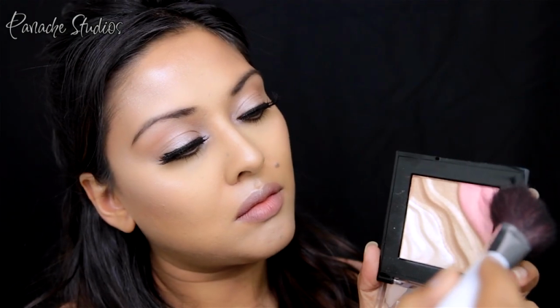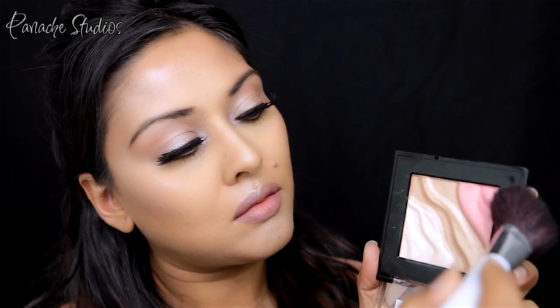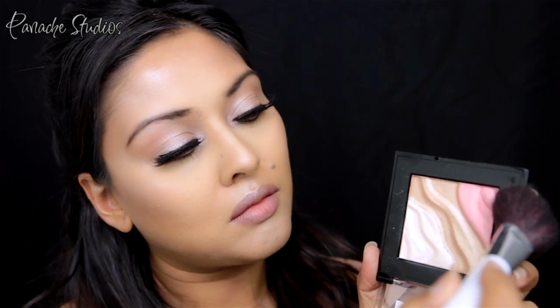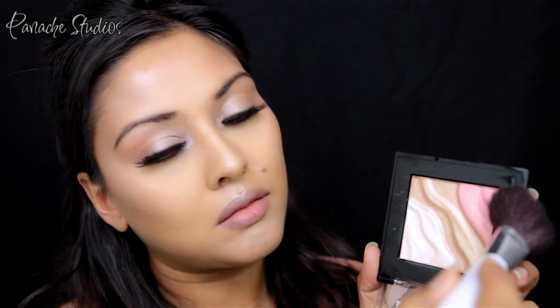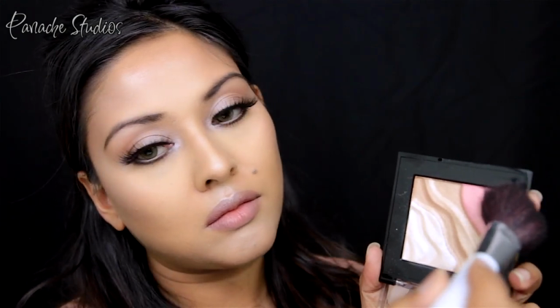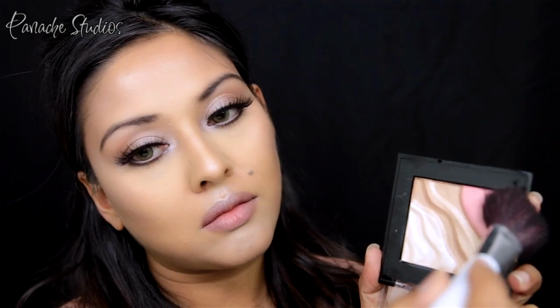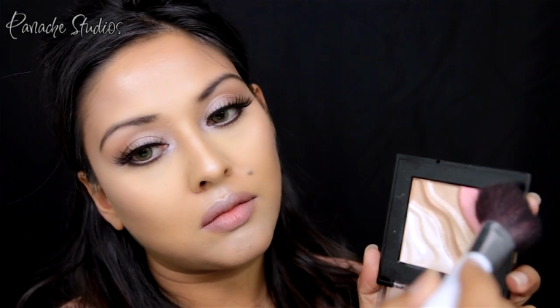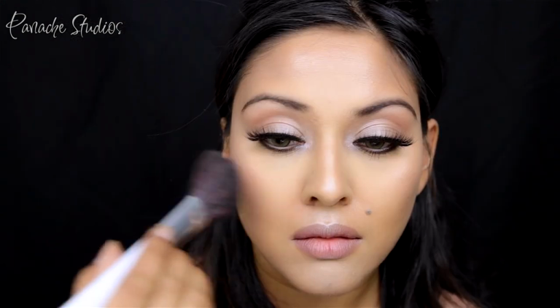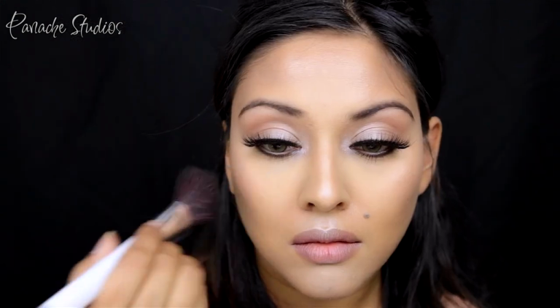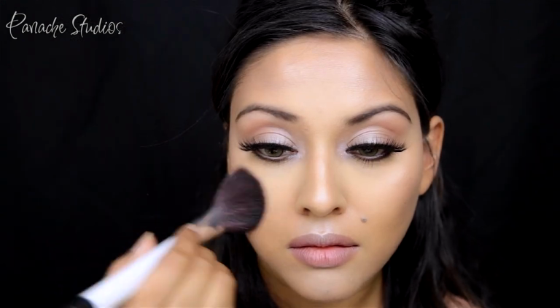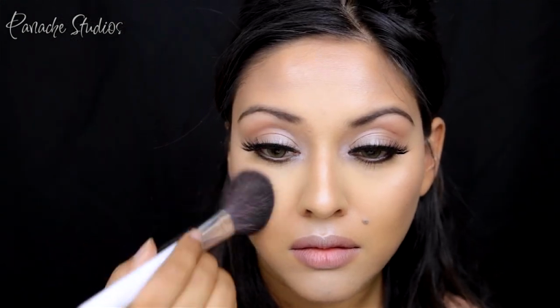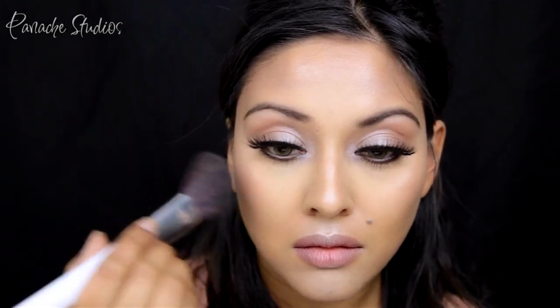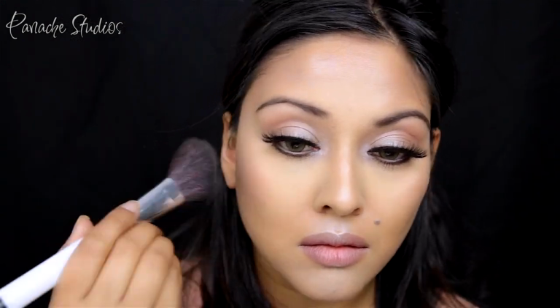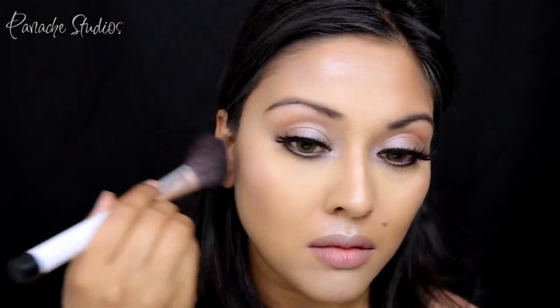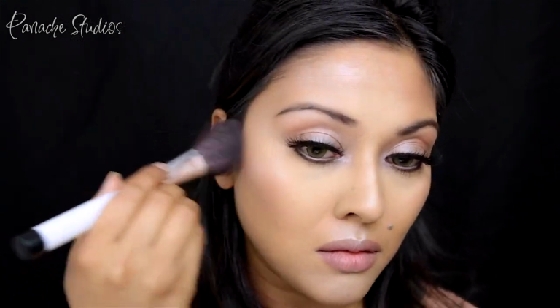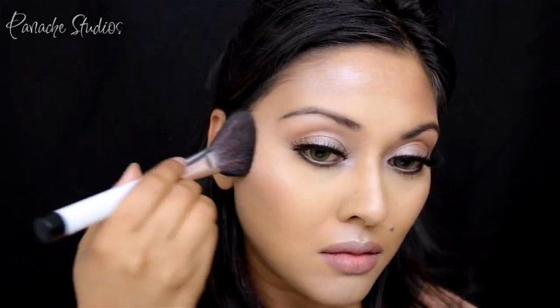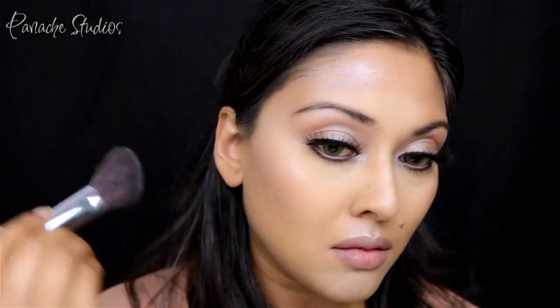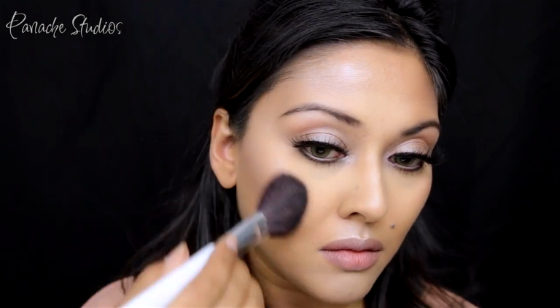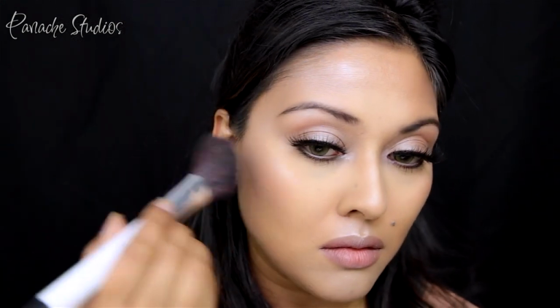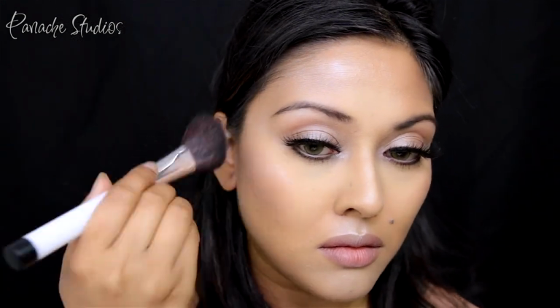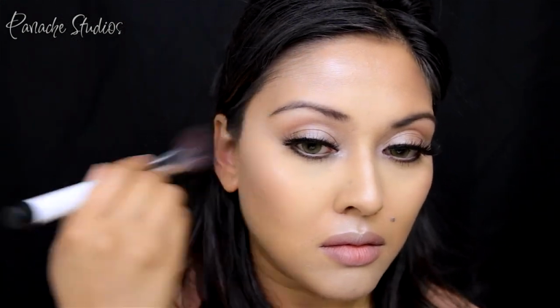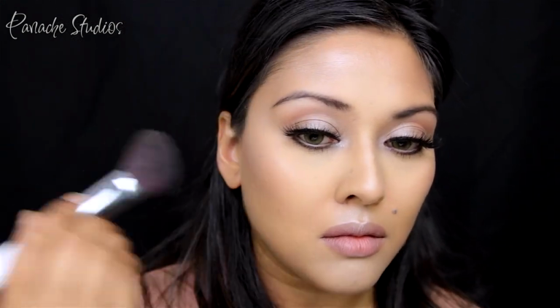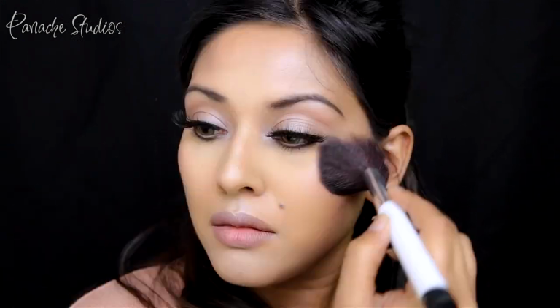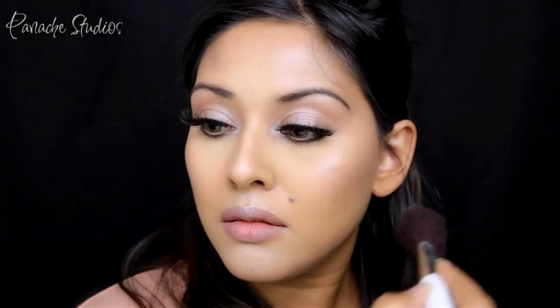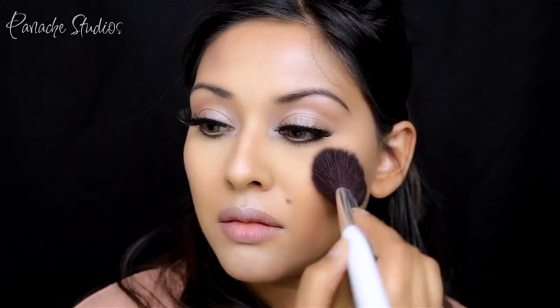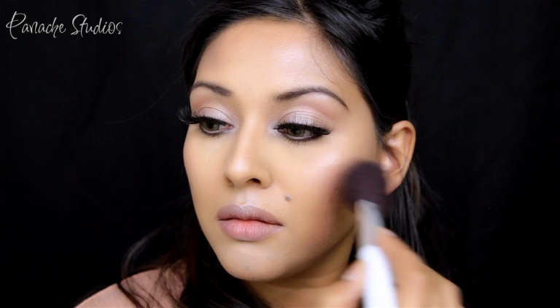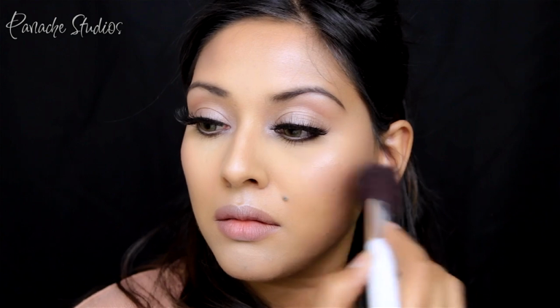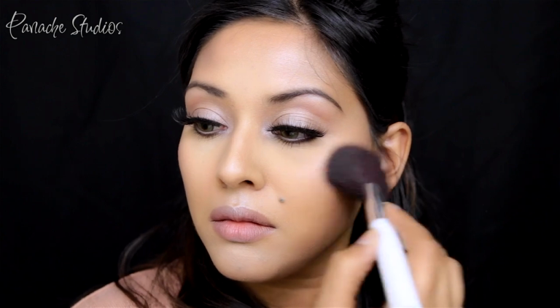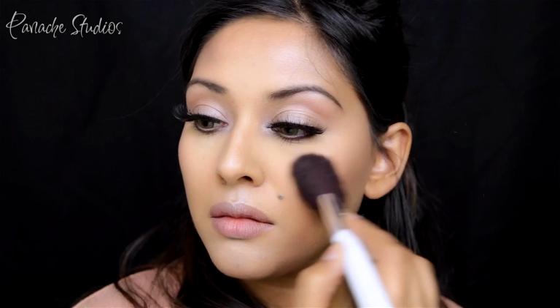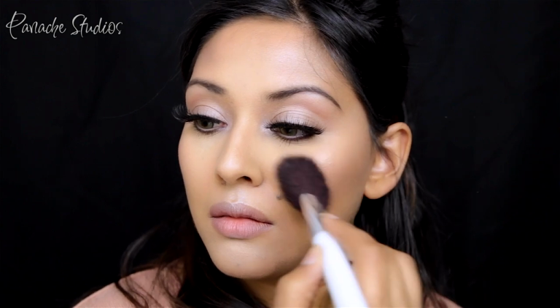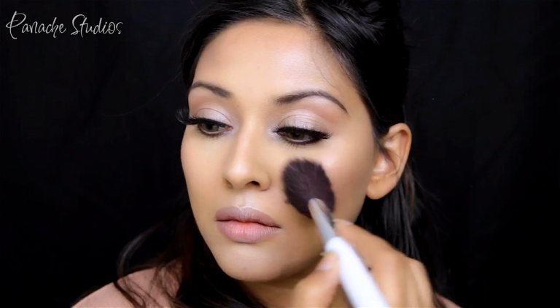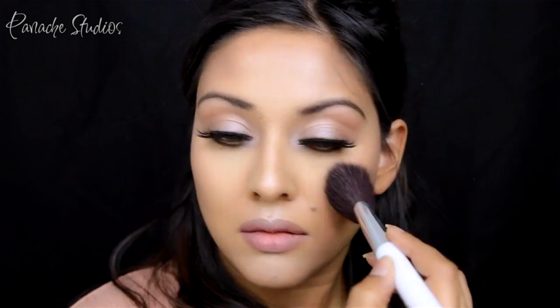I'm picking up the blush pink shade from the same palette and applying that to the apples of my cheeks for a bit of color.